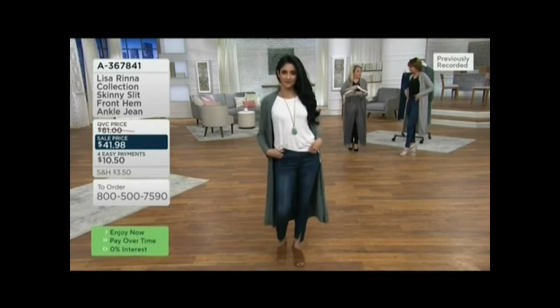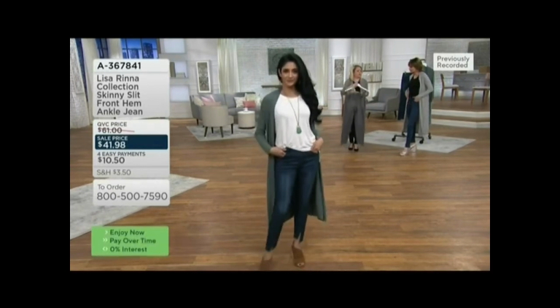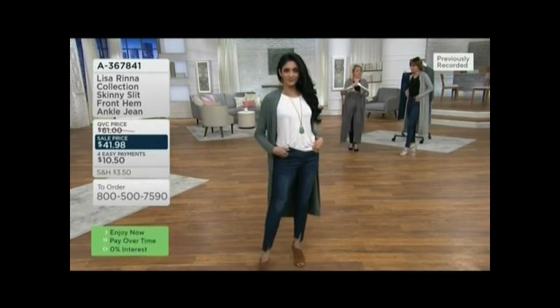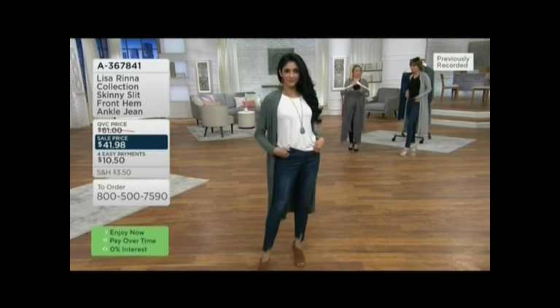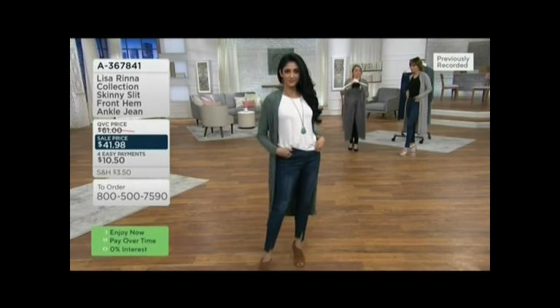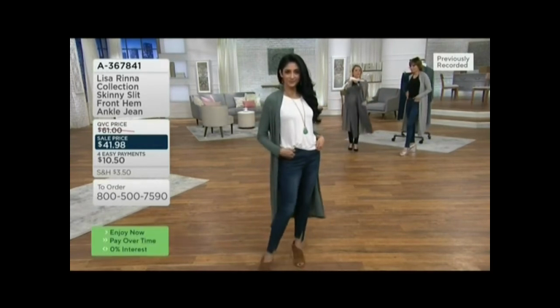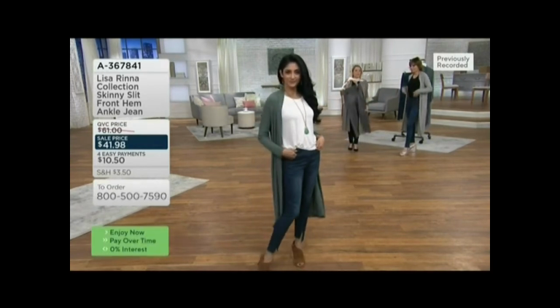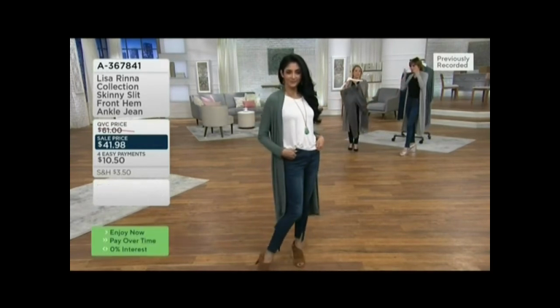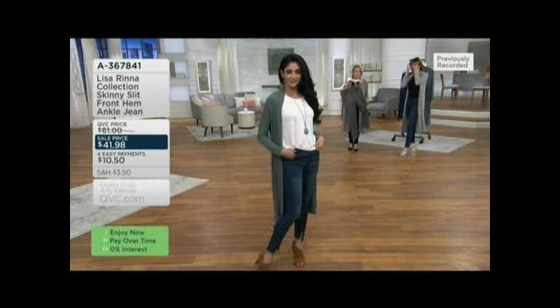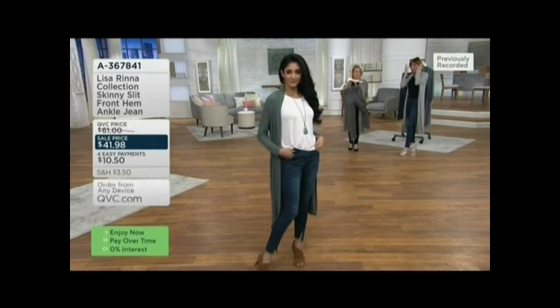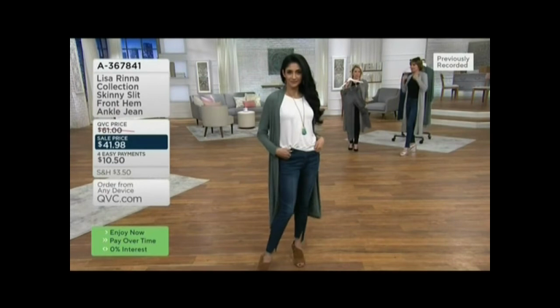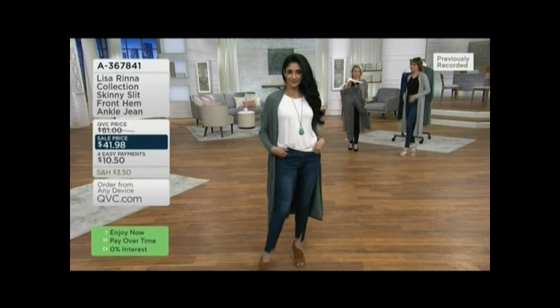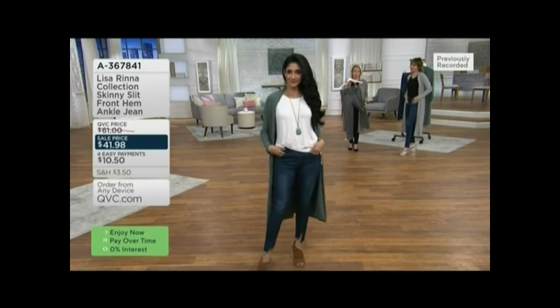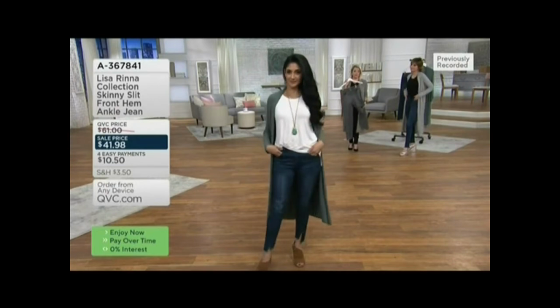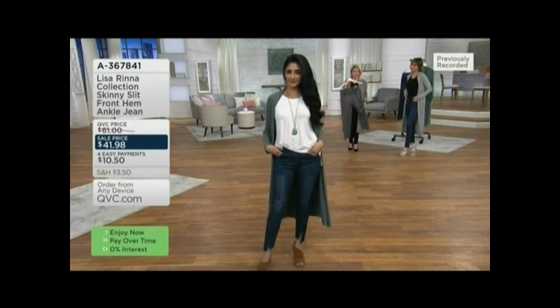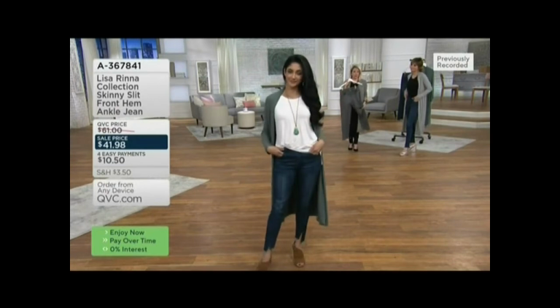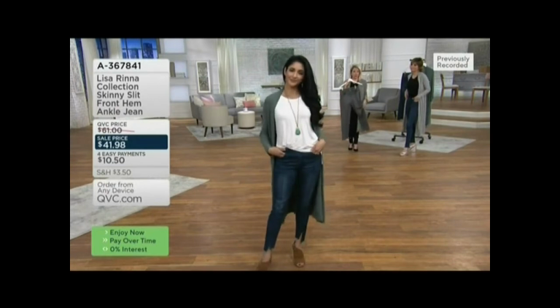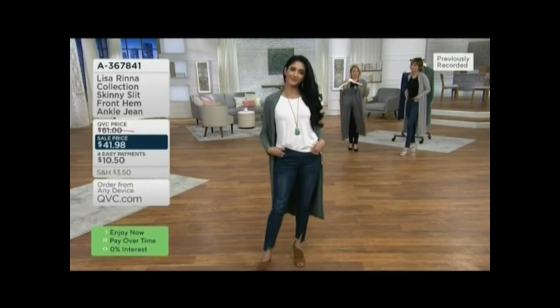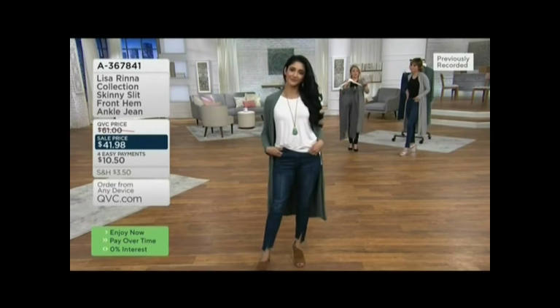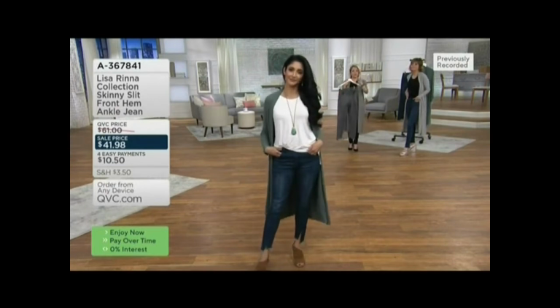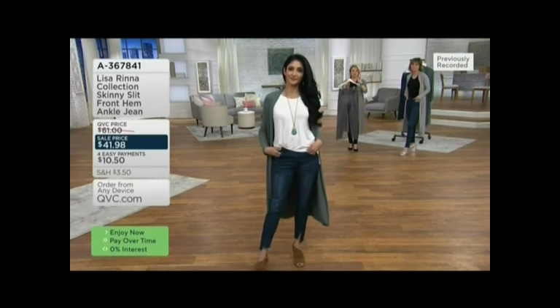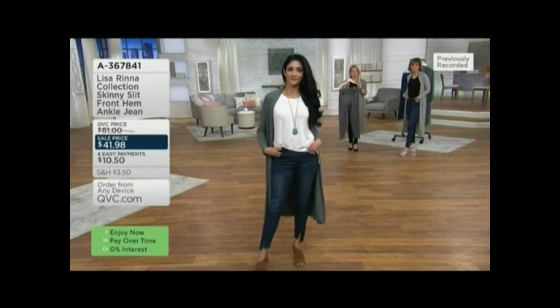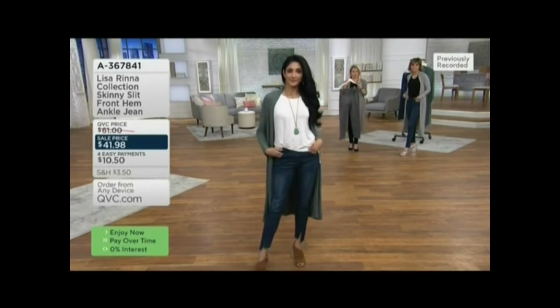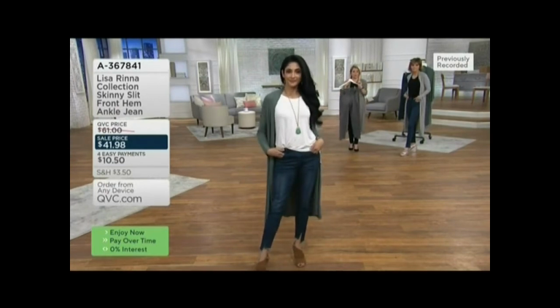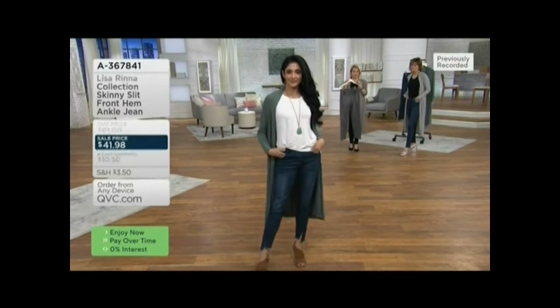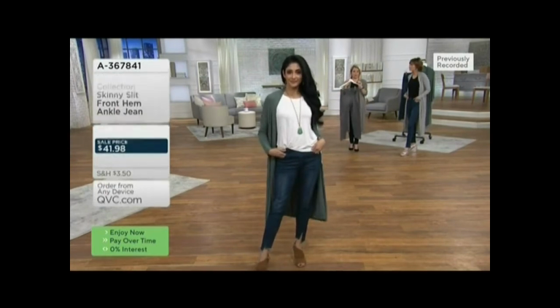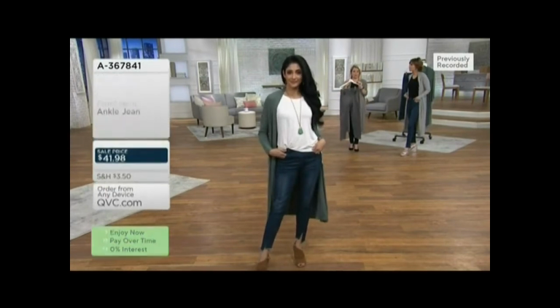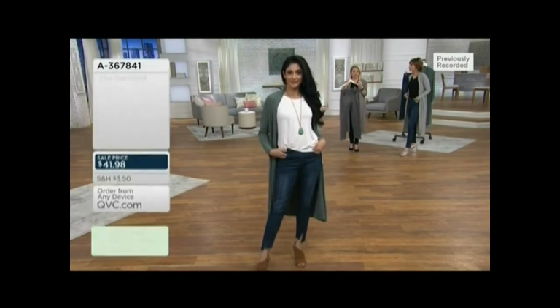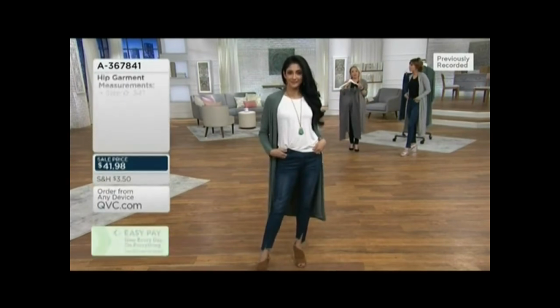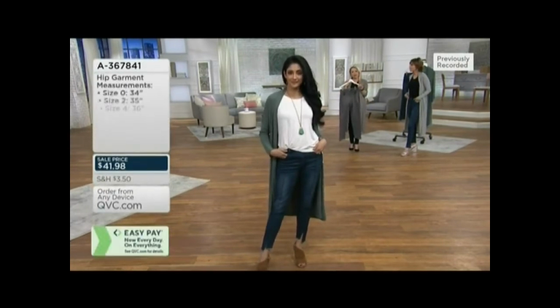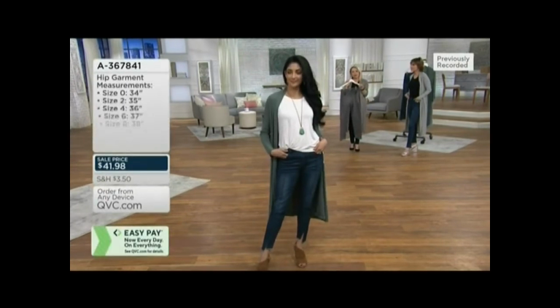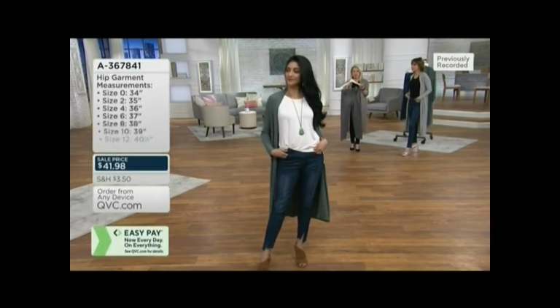I want you to try them because I think you'll love the fabric. You could easily put a one in front of this price and be okay with it. Easily.